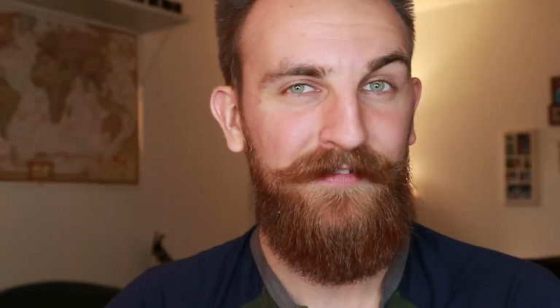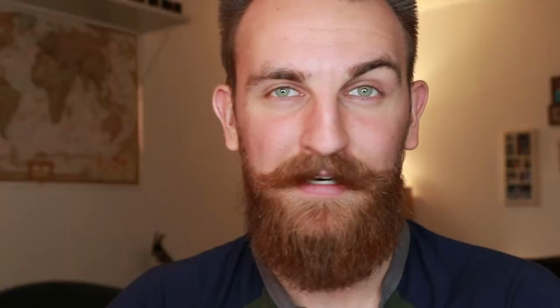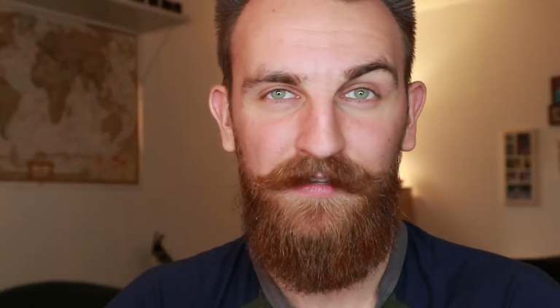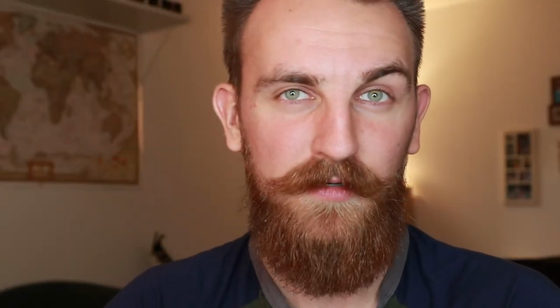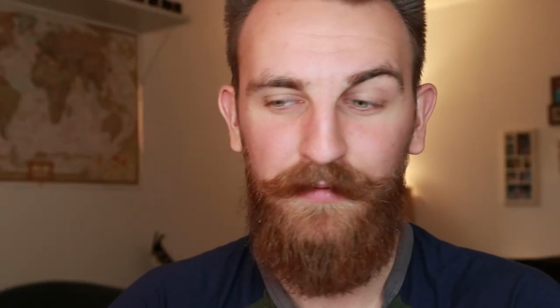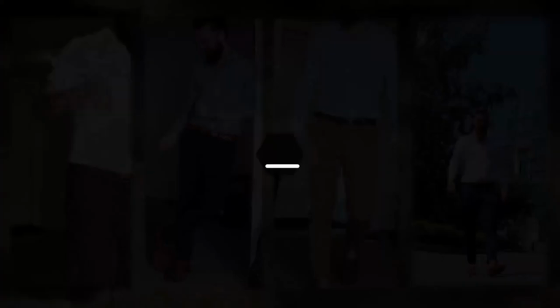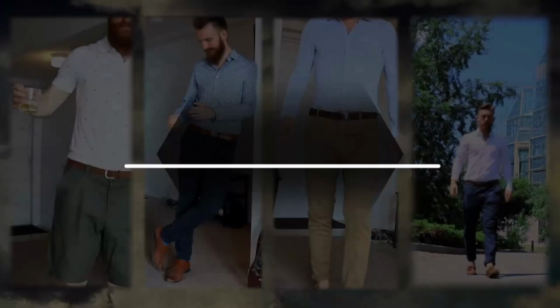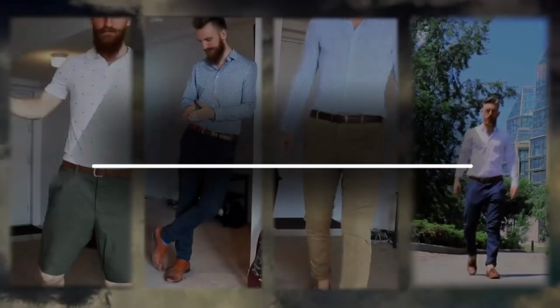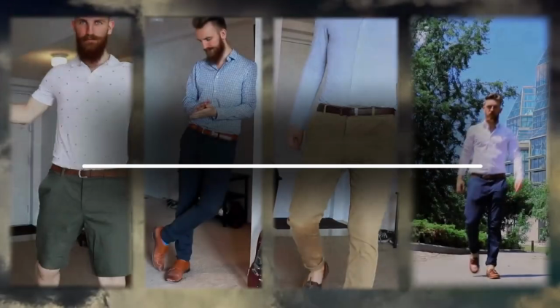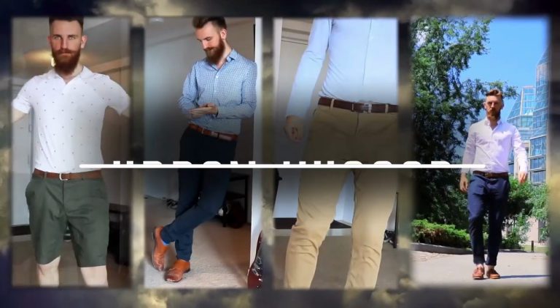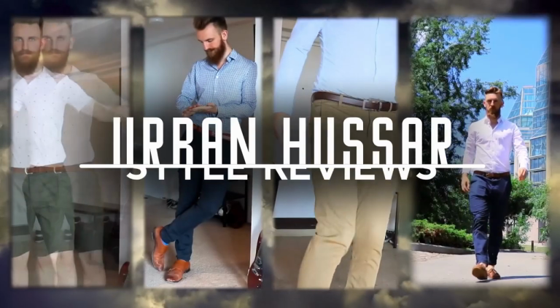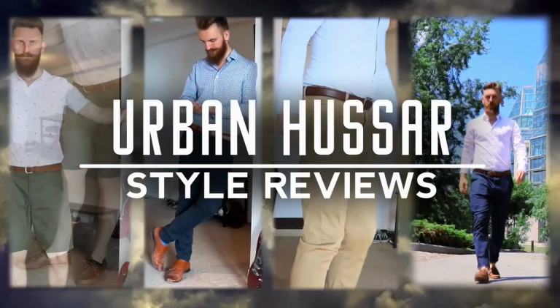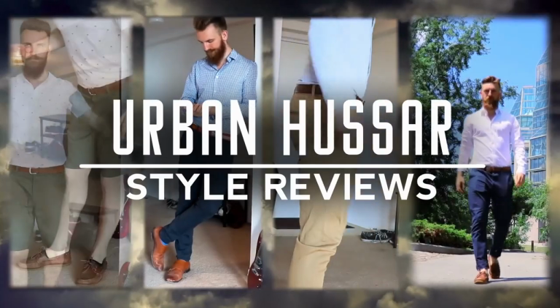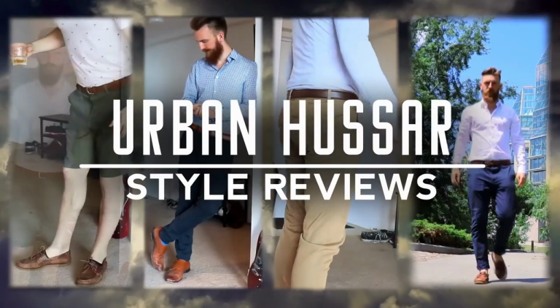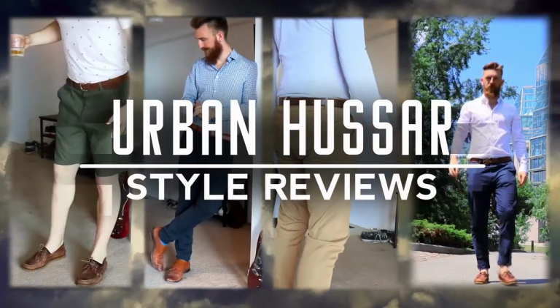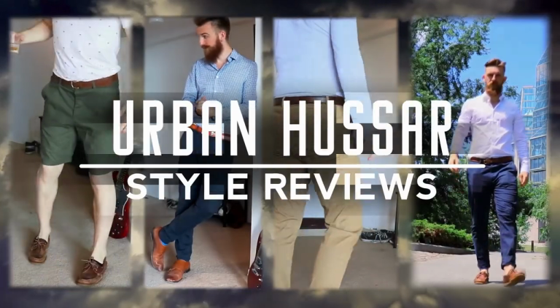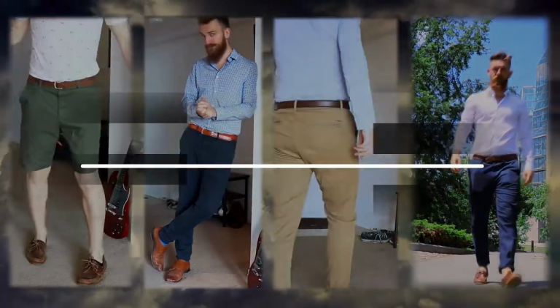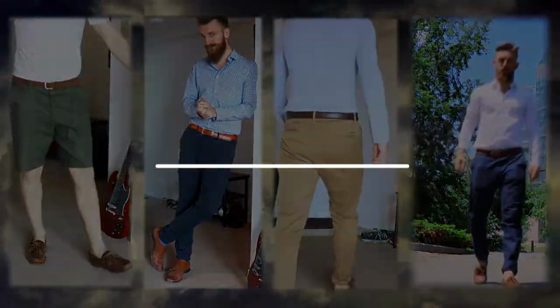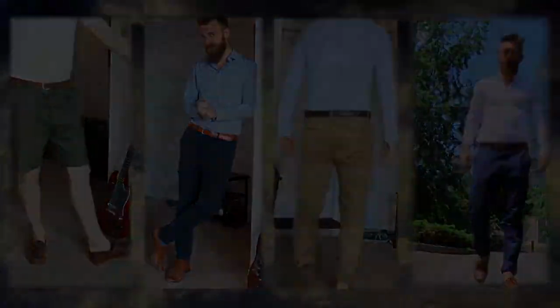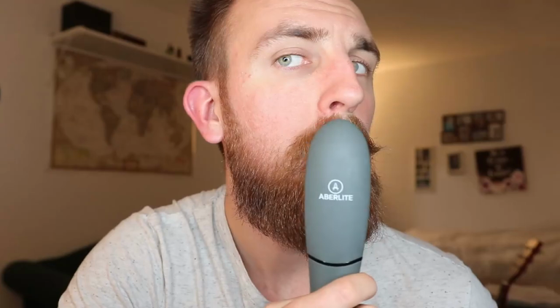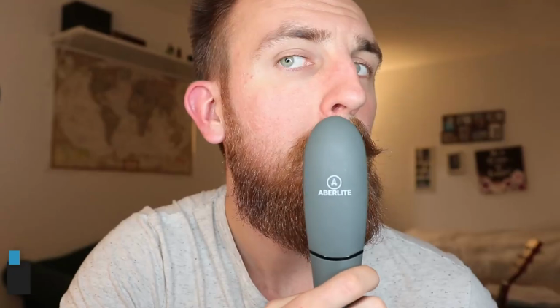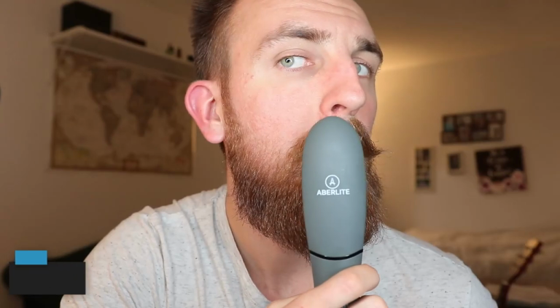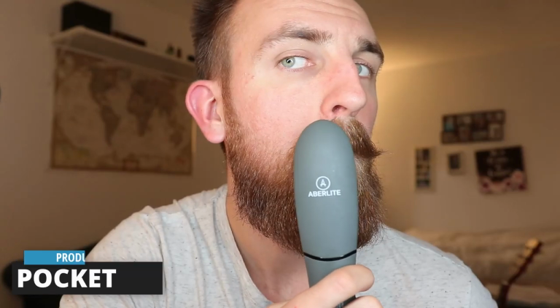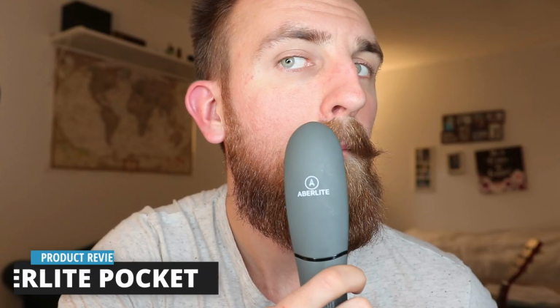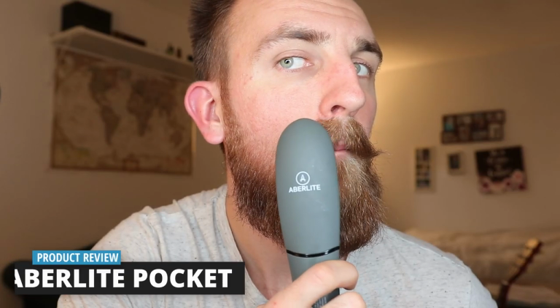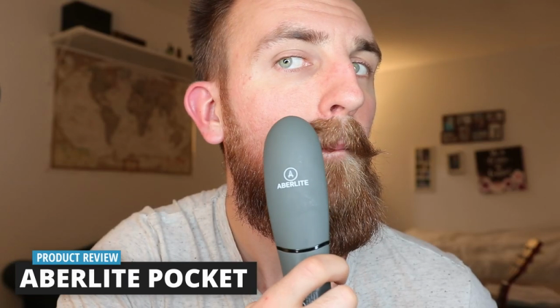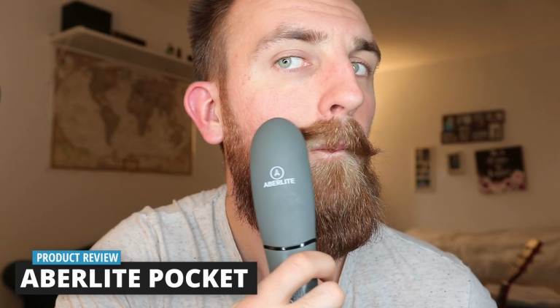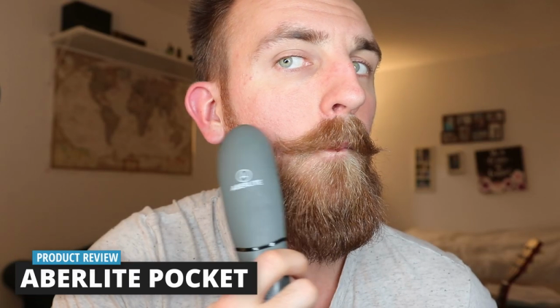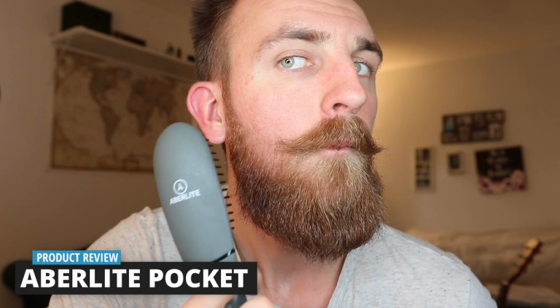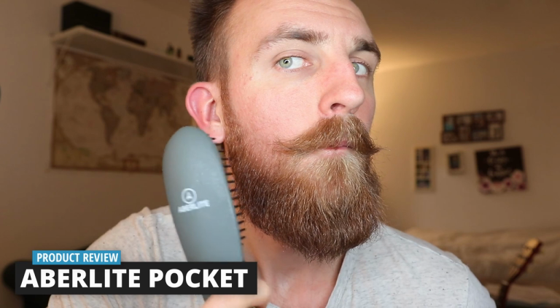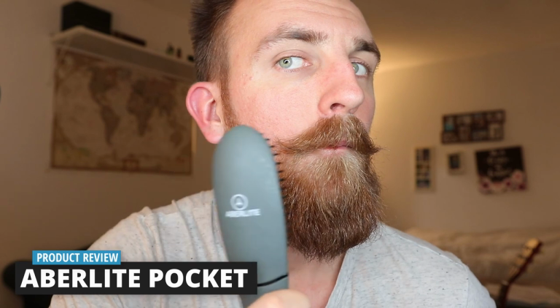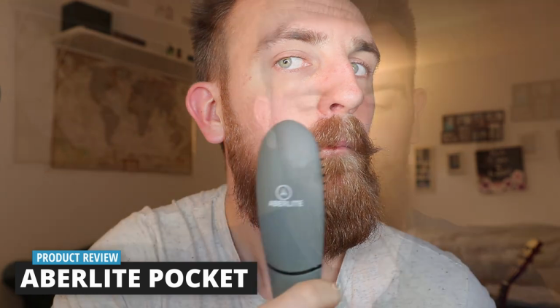Let's get right into the review. Hello and welcome to my review of the Aberlite Pocket Beard Straightening Heatbrush. It is so good to see you here.